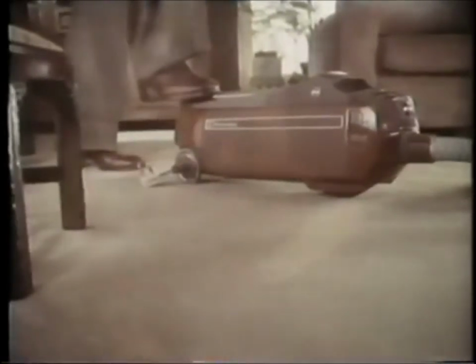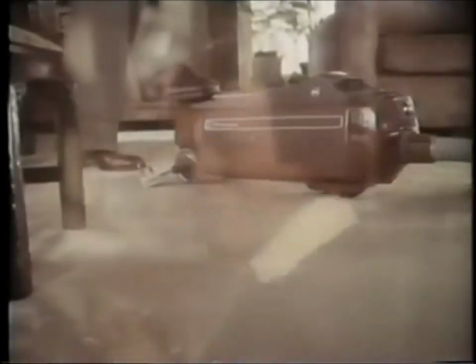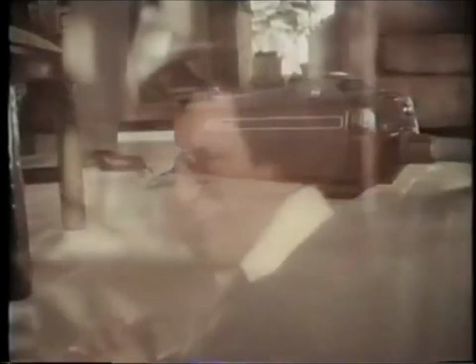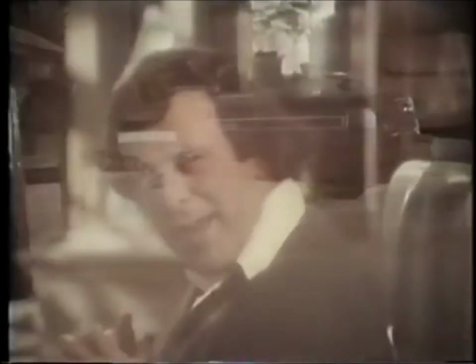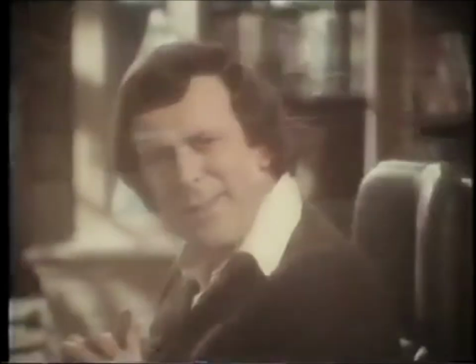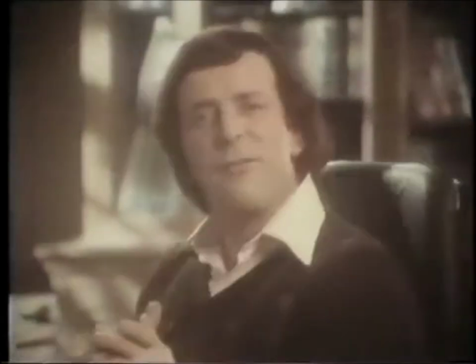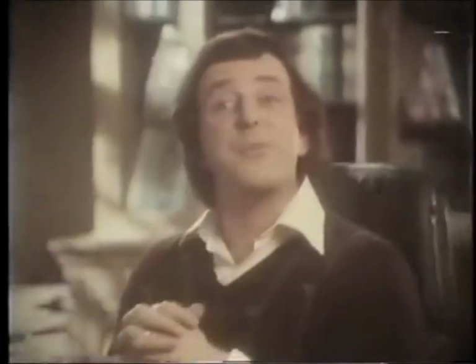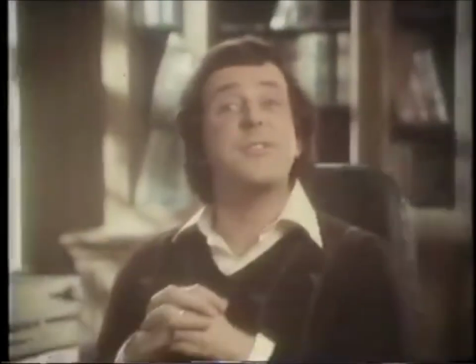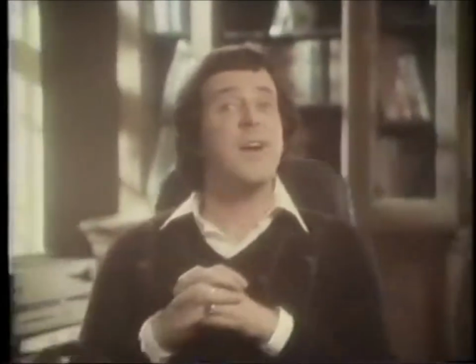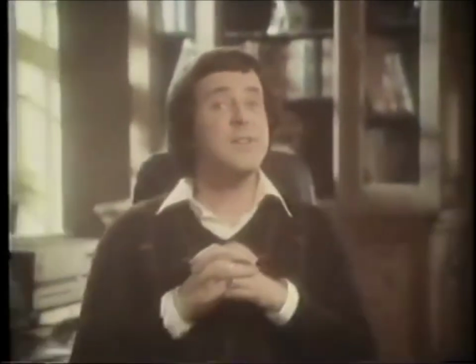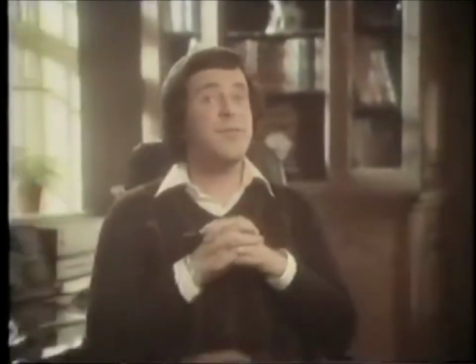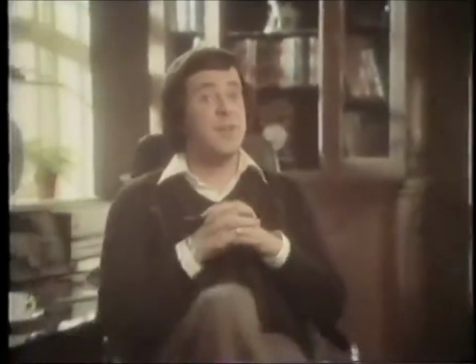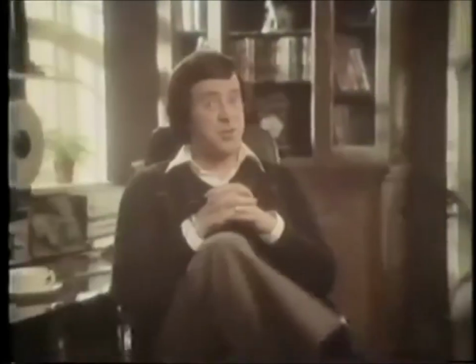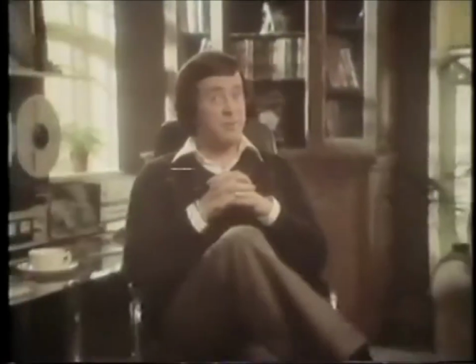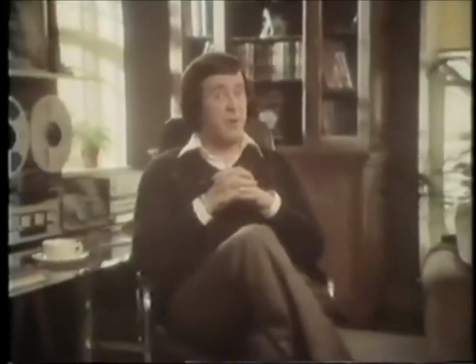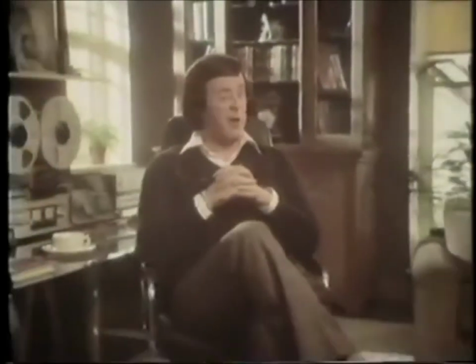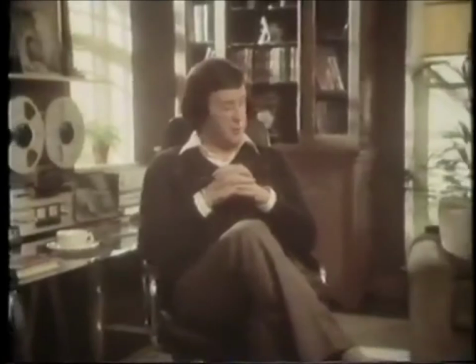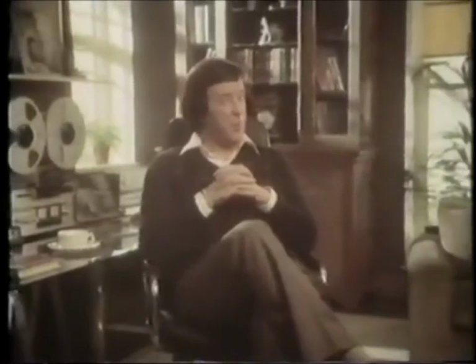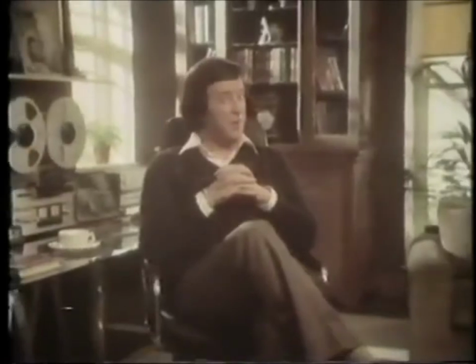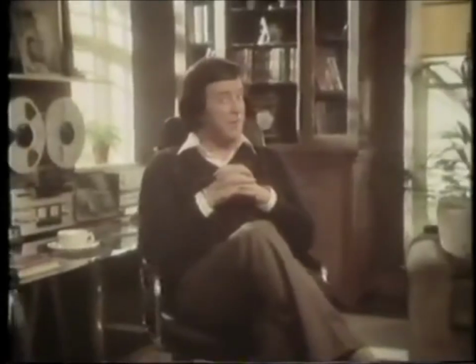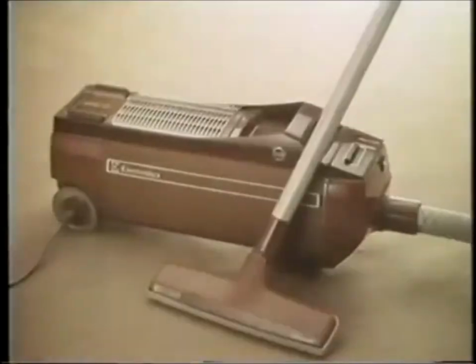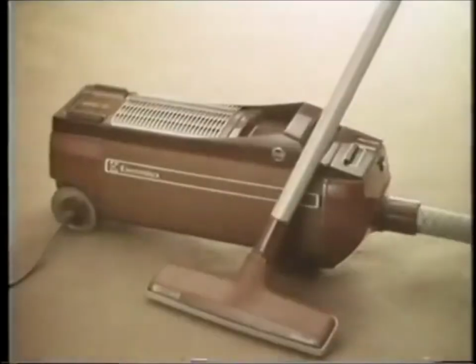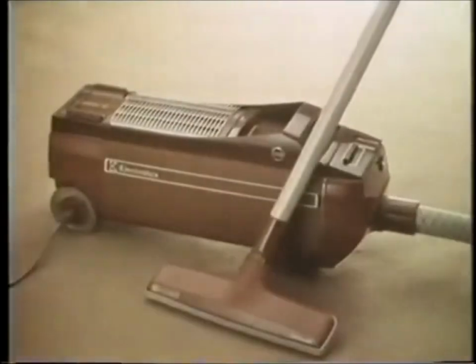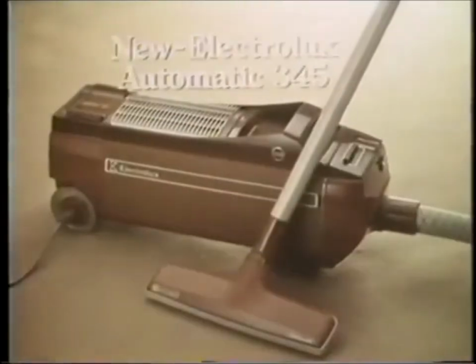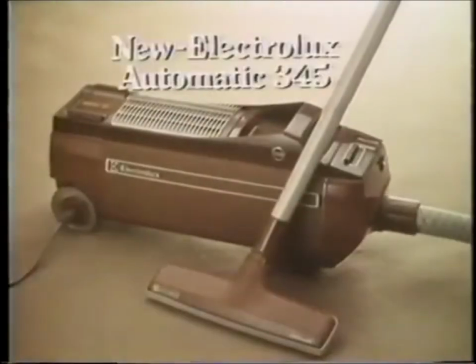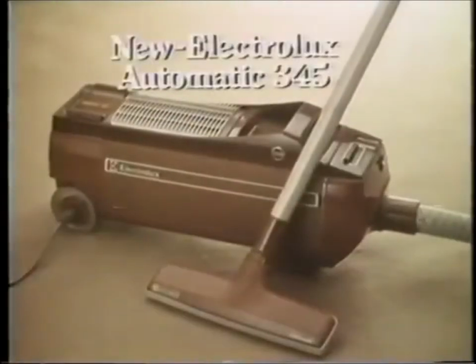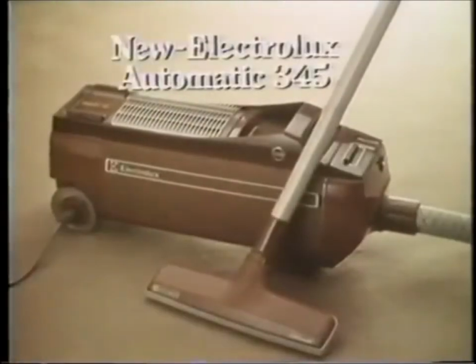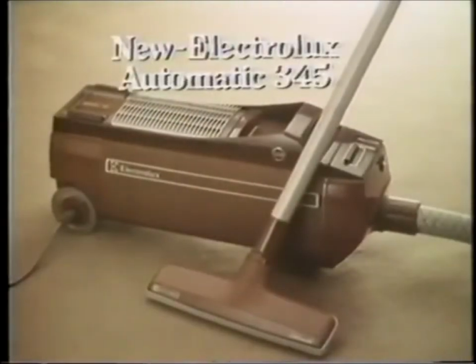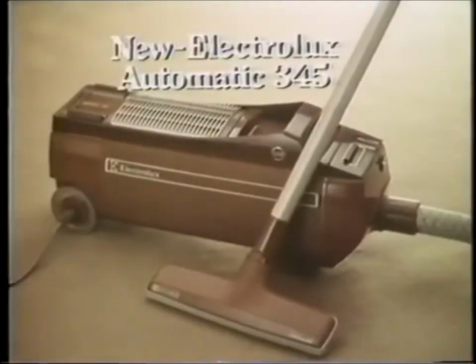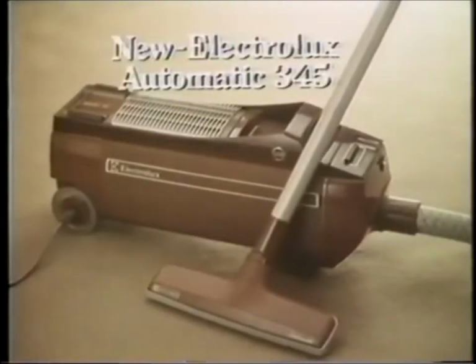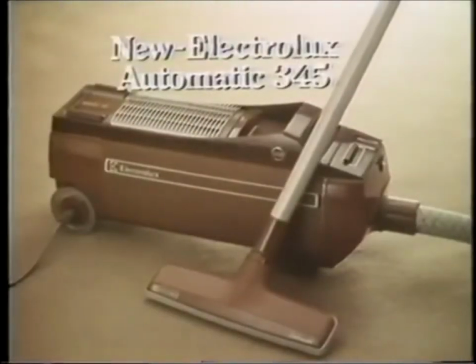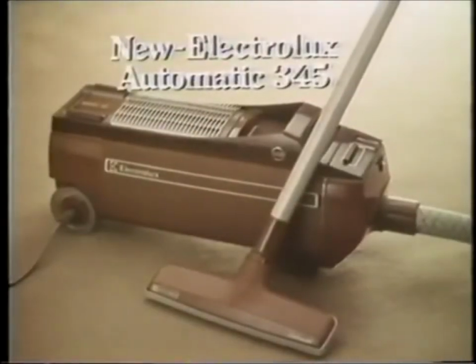In fact, from start to finish, you're on to a winner in the 345 from Electrolux.